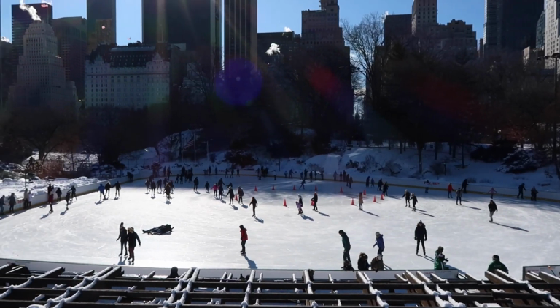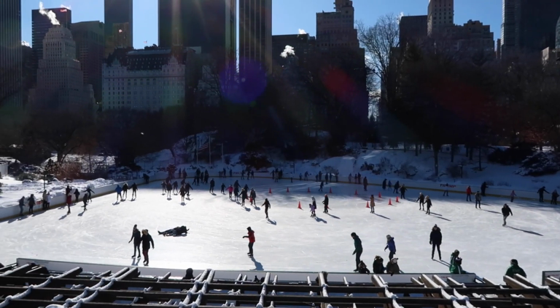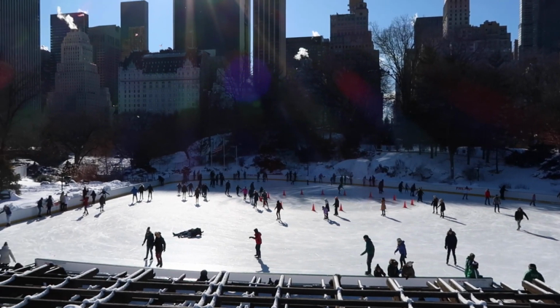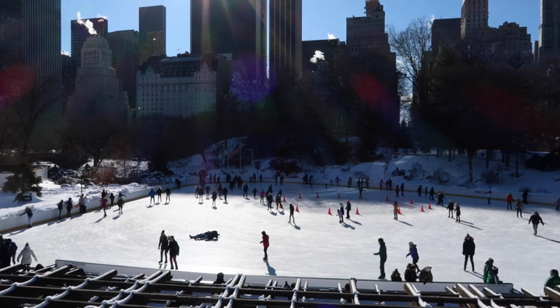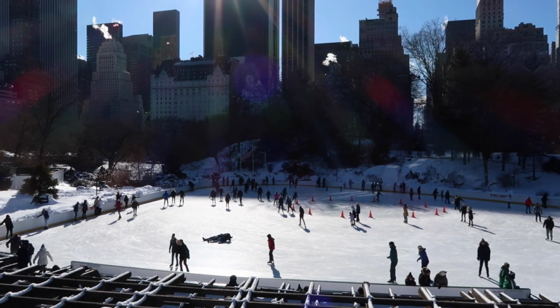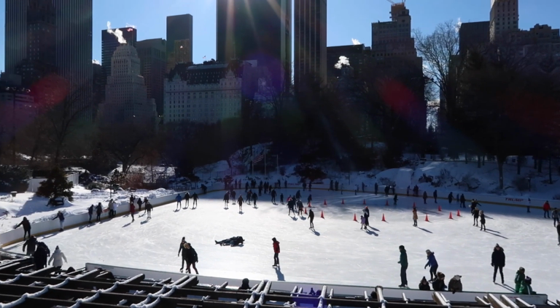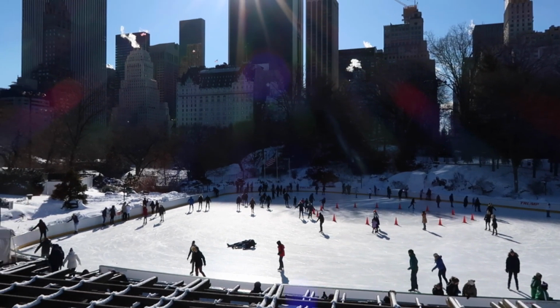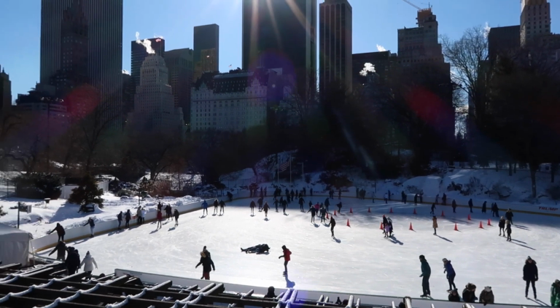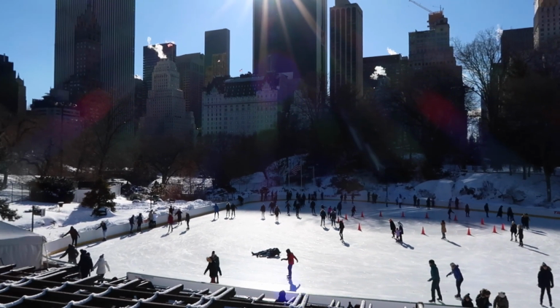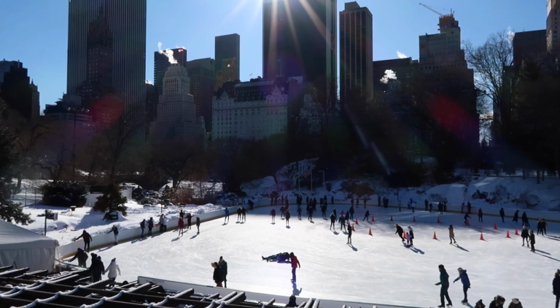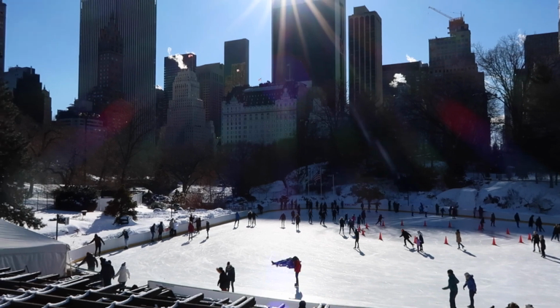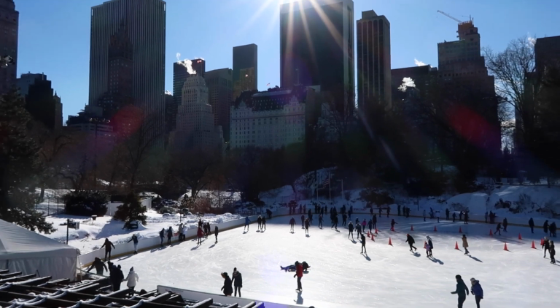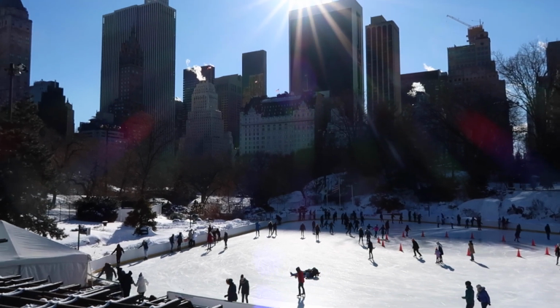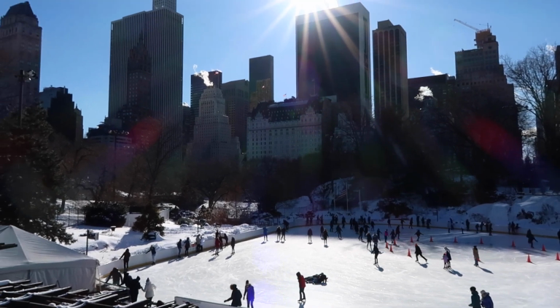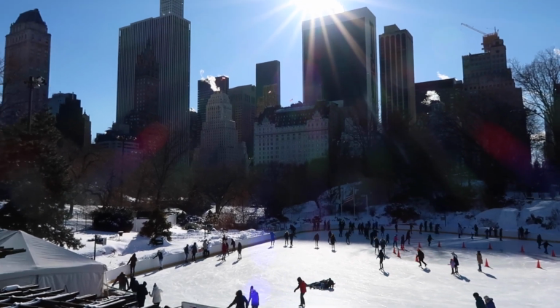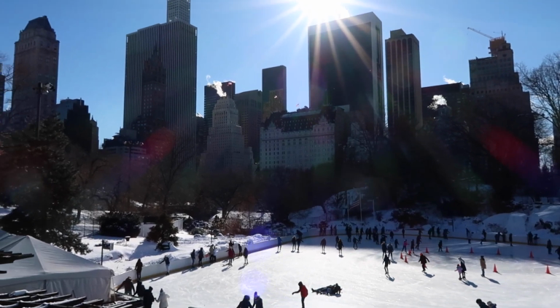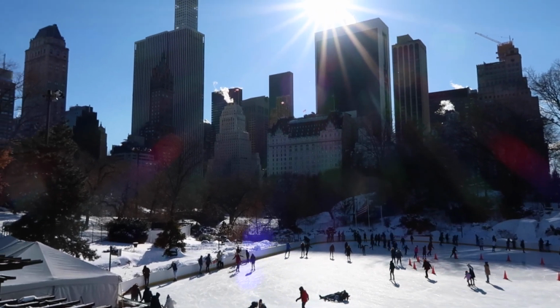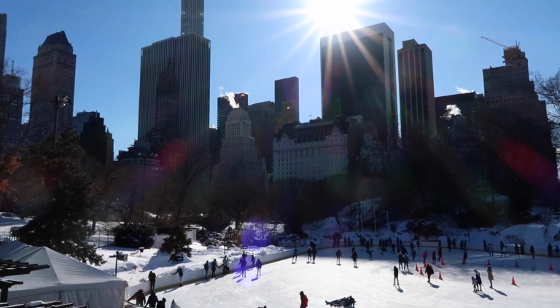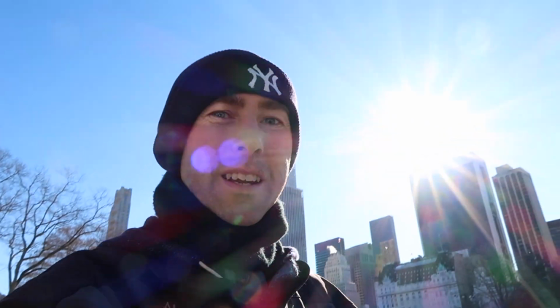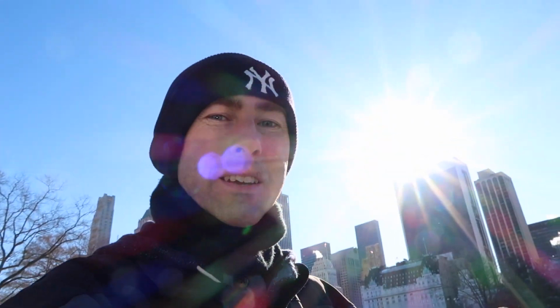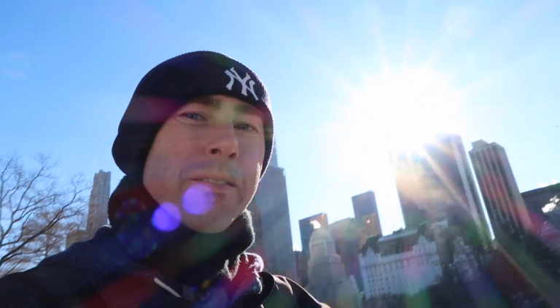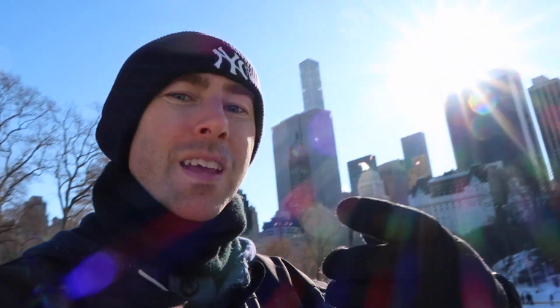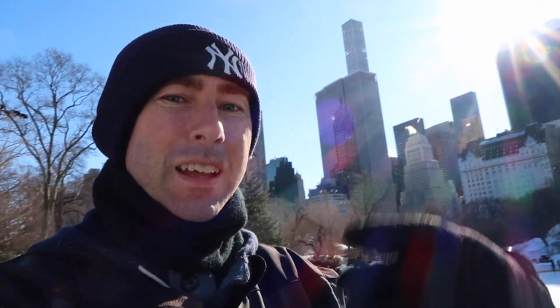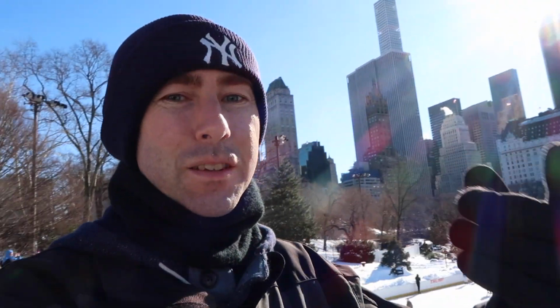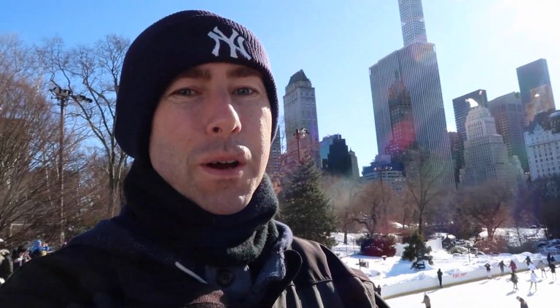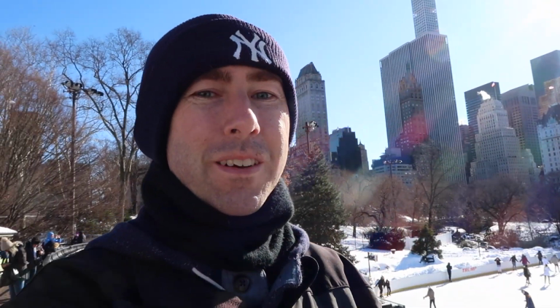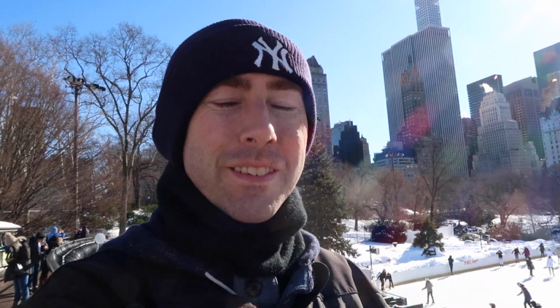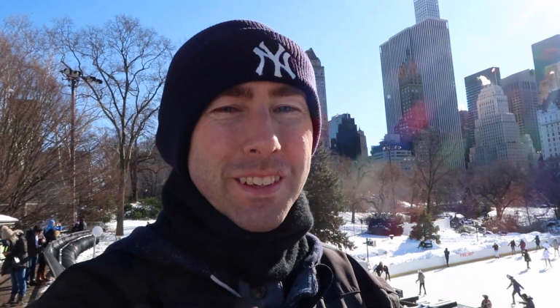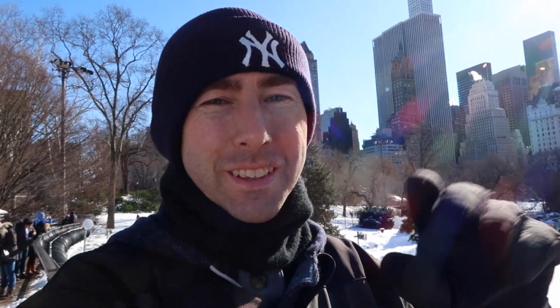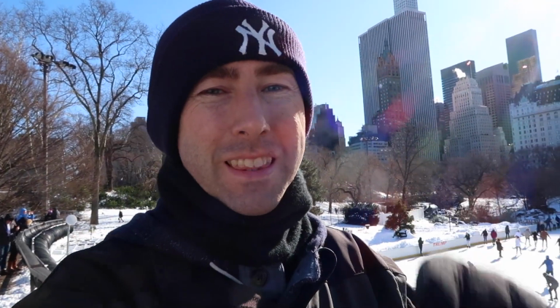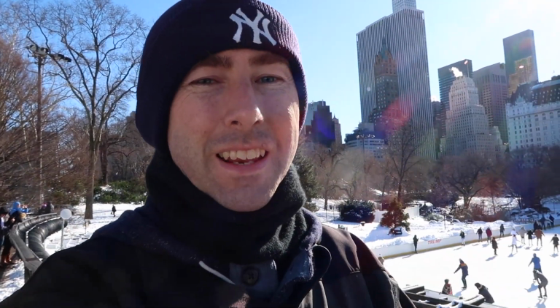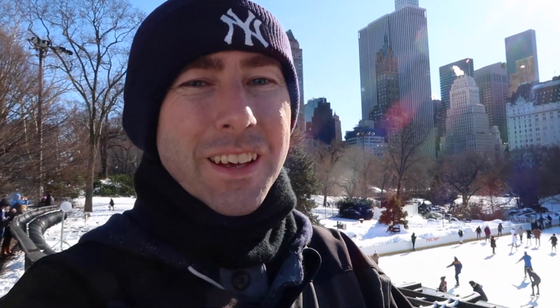We're just going to go back and forth between the two days during this video. If it's sunny, it's tomorrow — you'll get the idea.